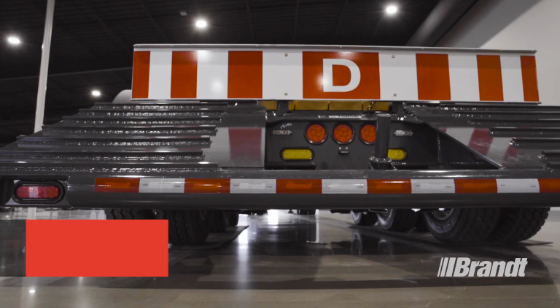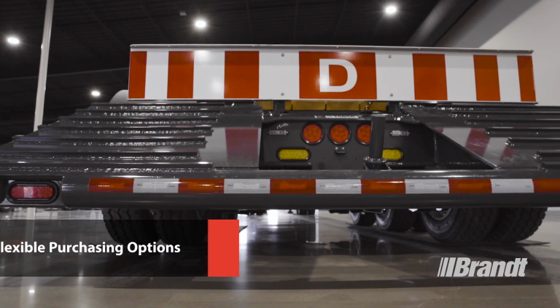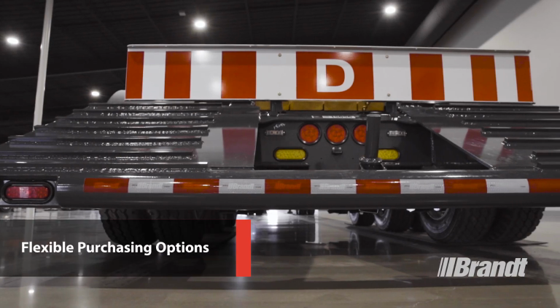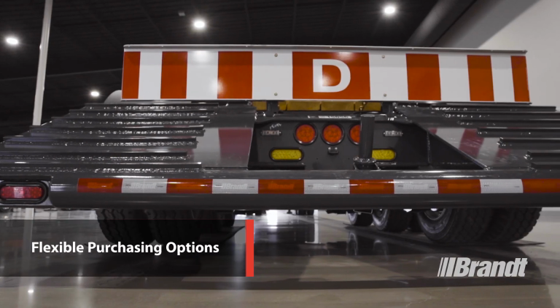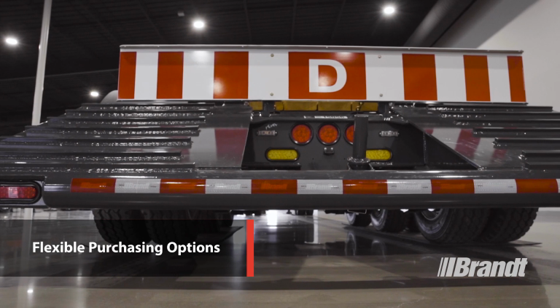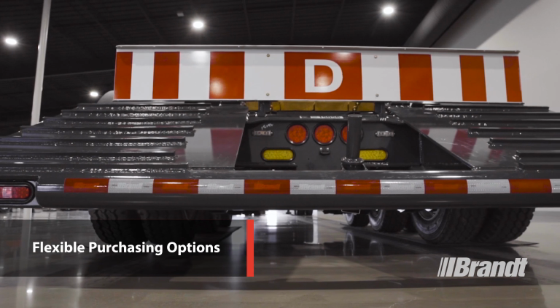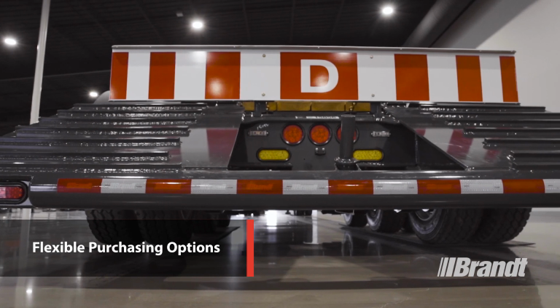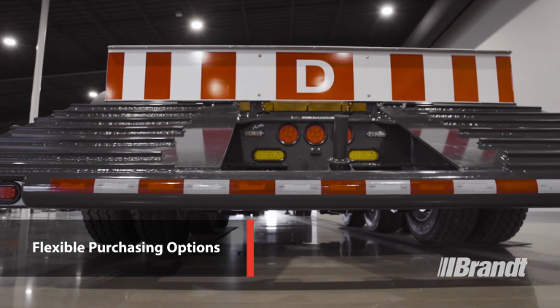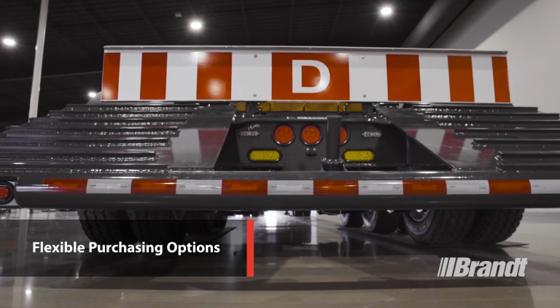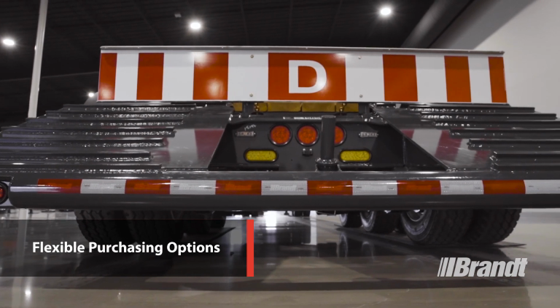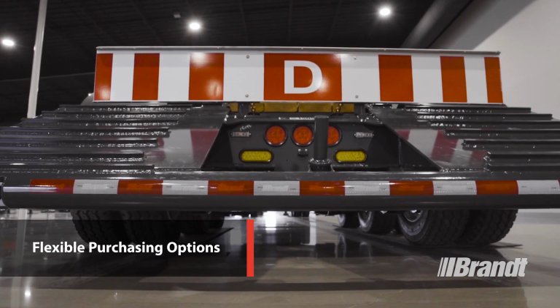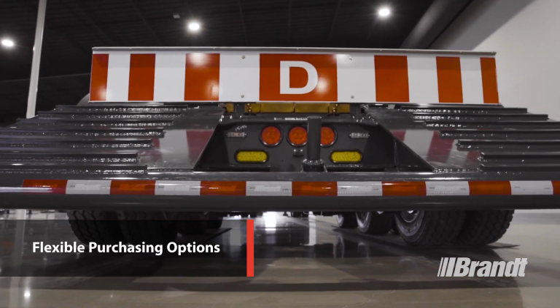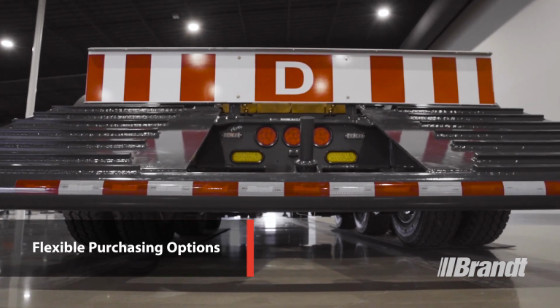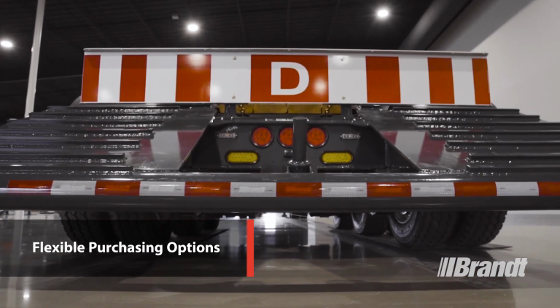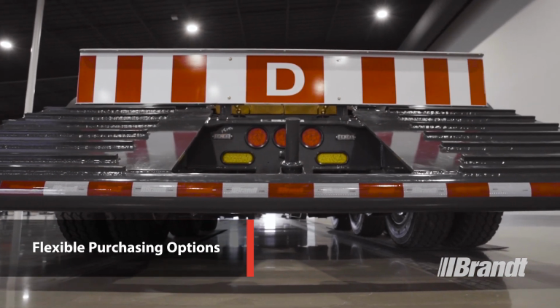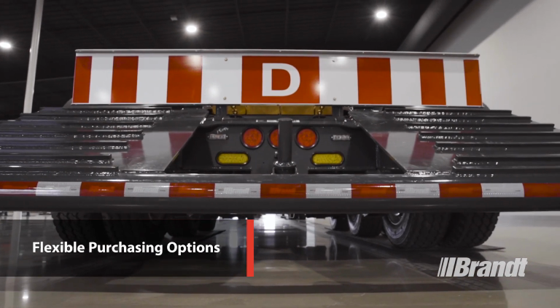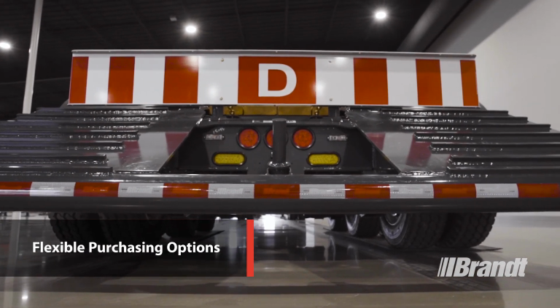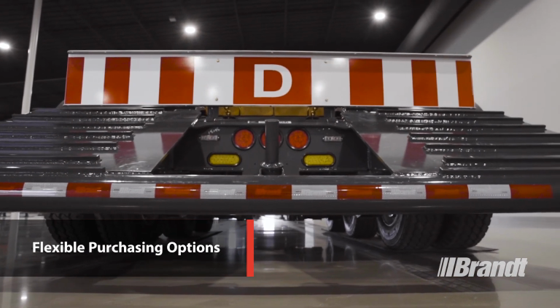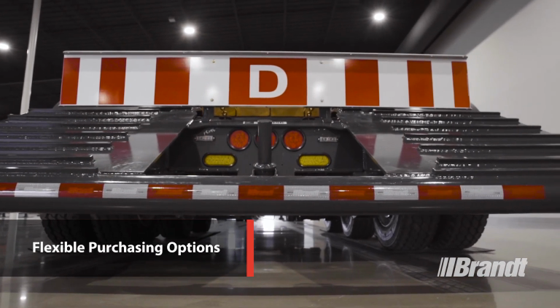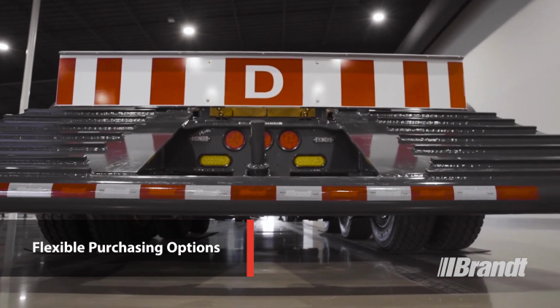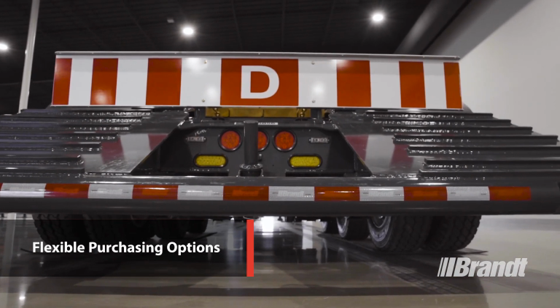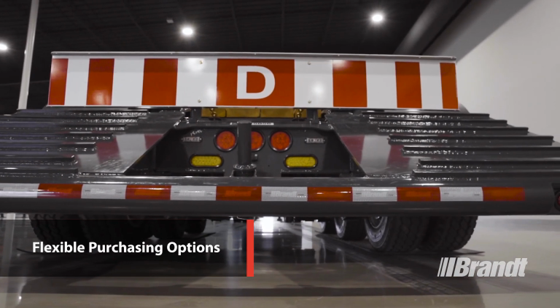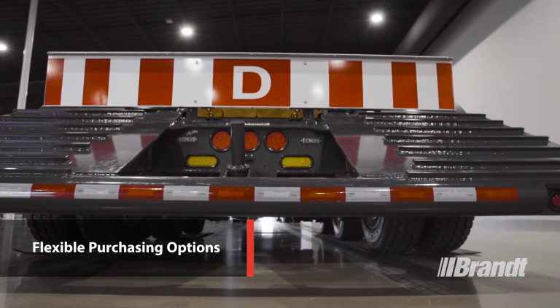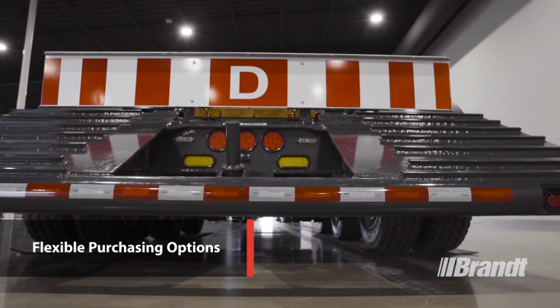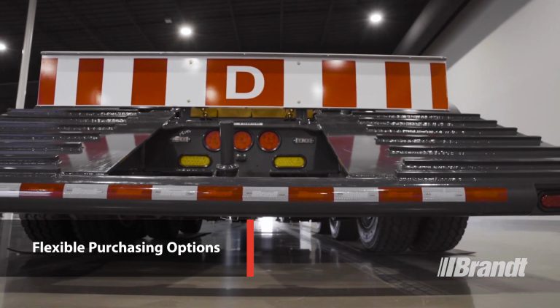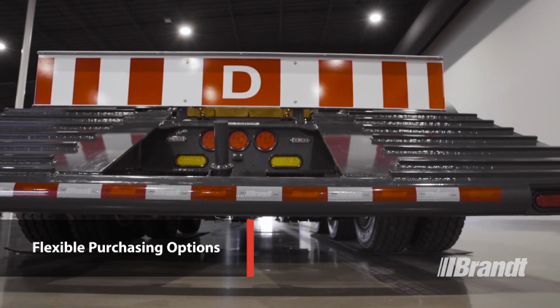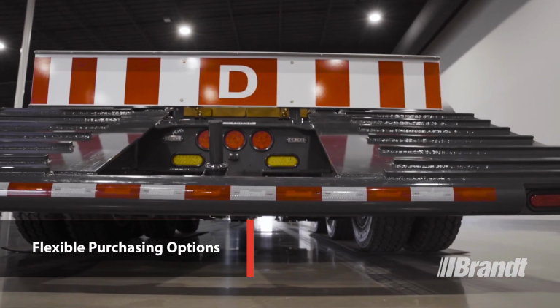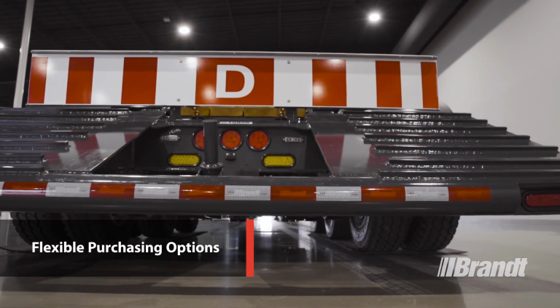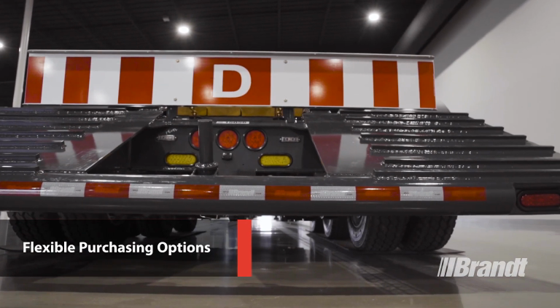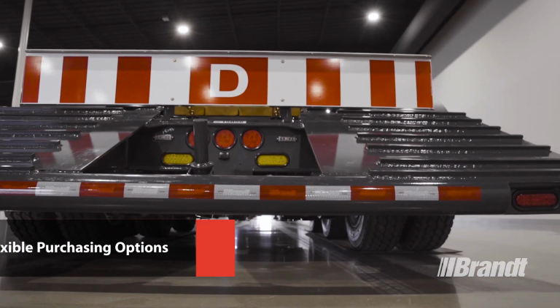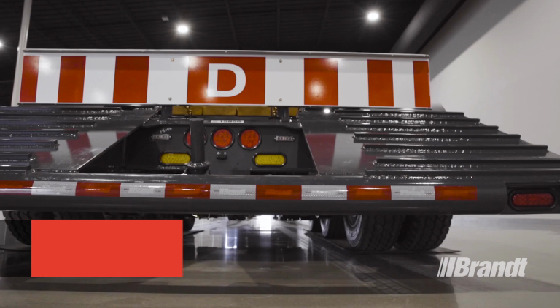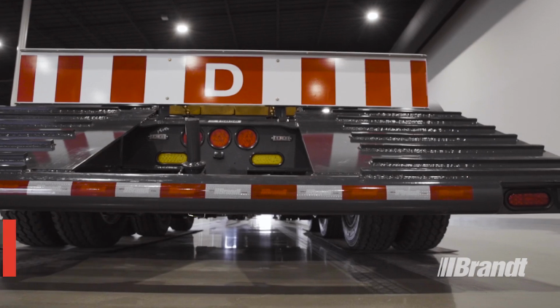Brandt financing delivers flexible purchasing options, including lease, rental, rental purchasing, and conventional financing.